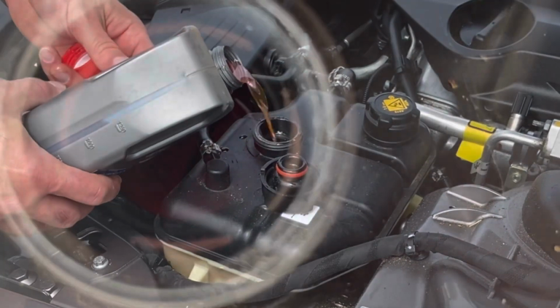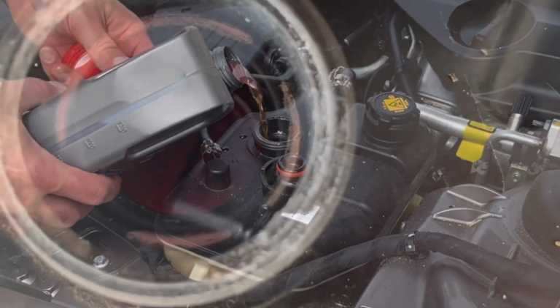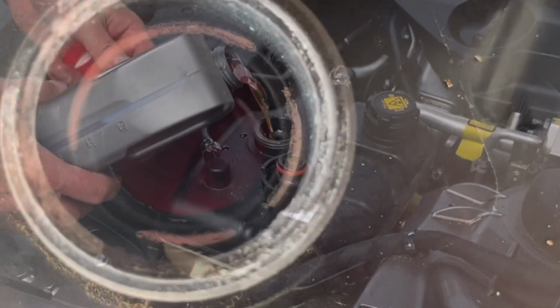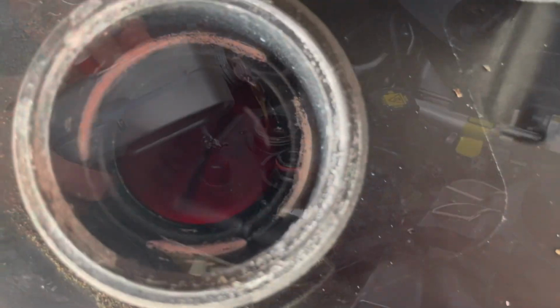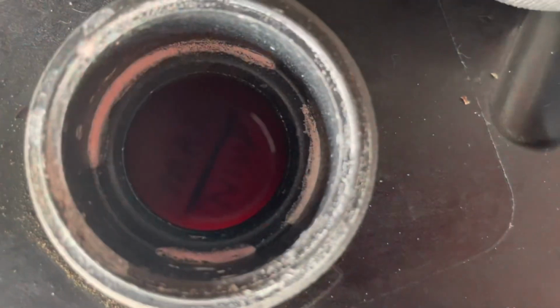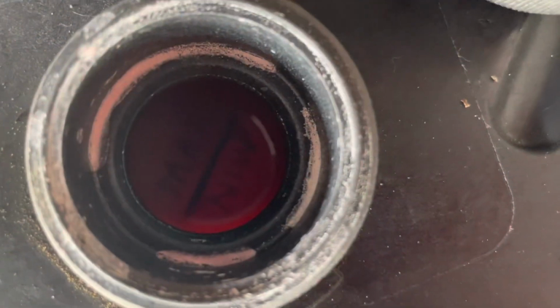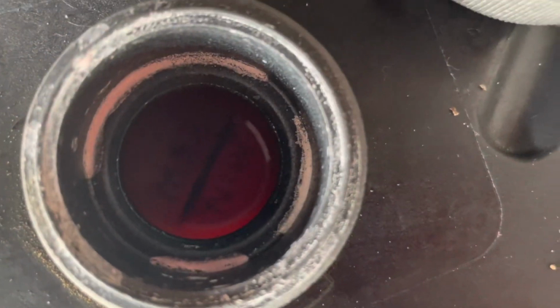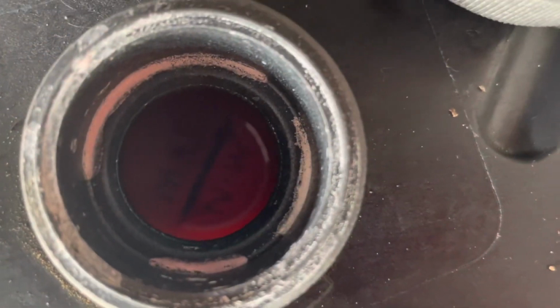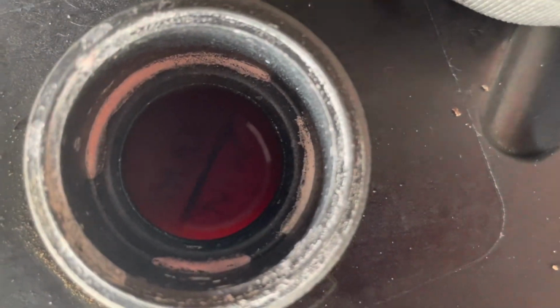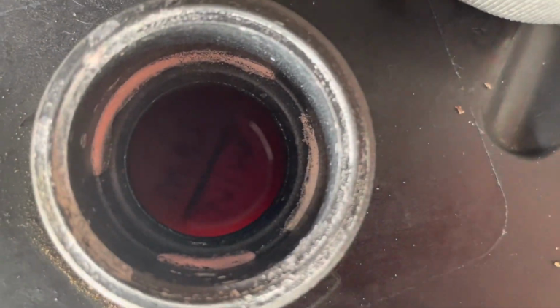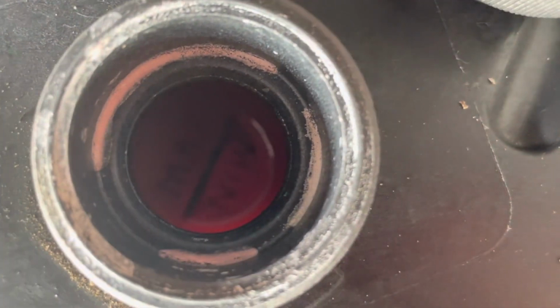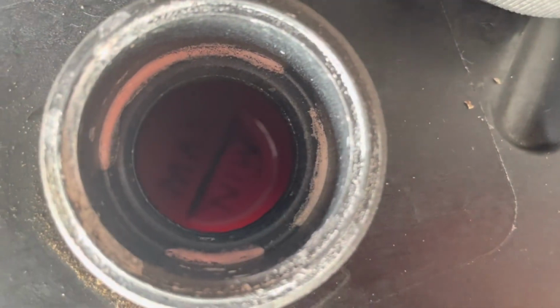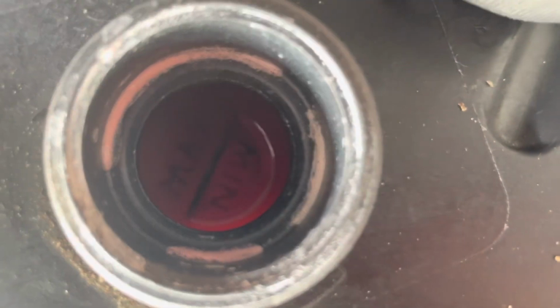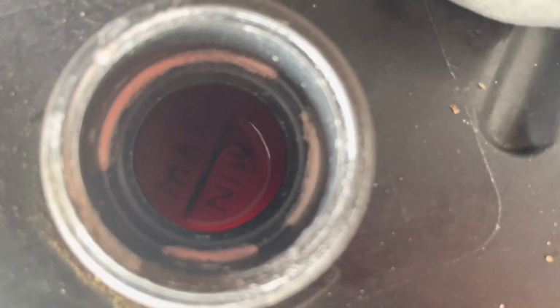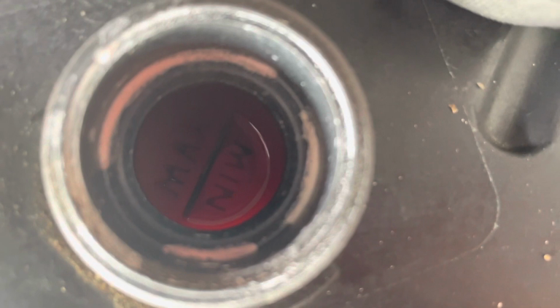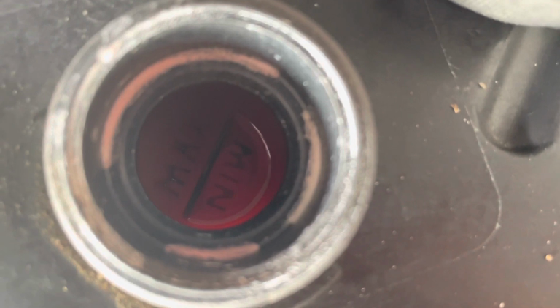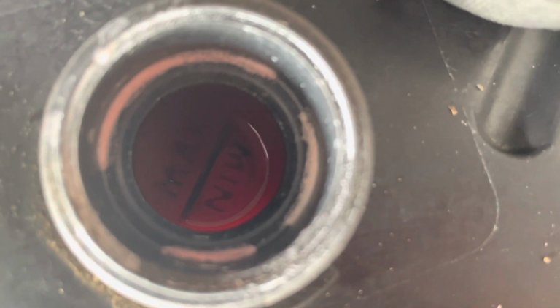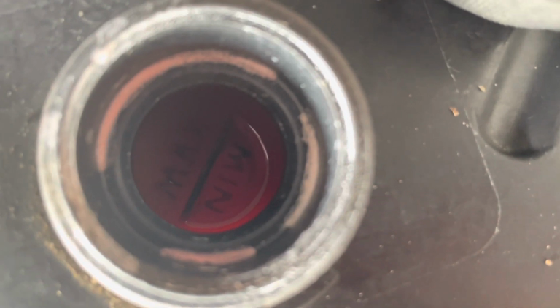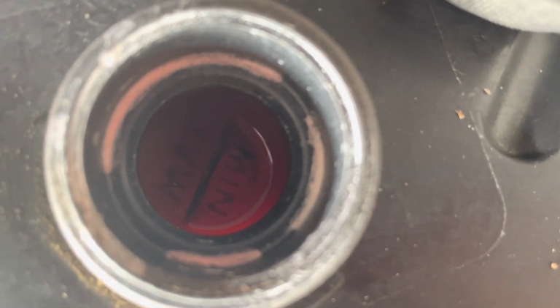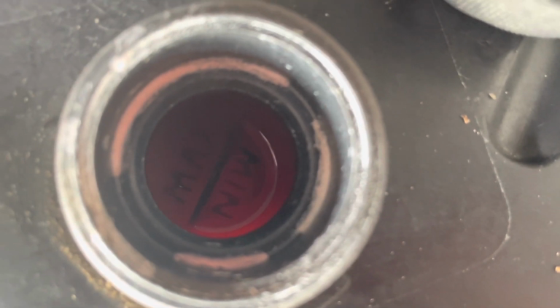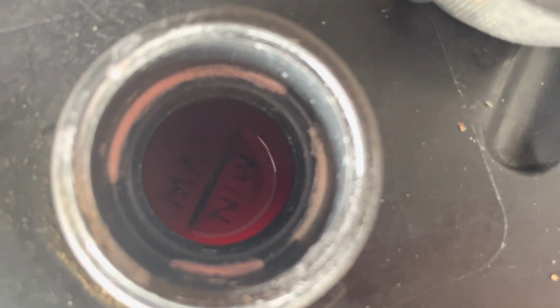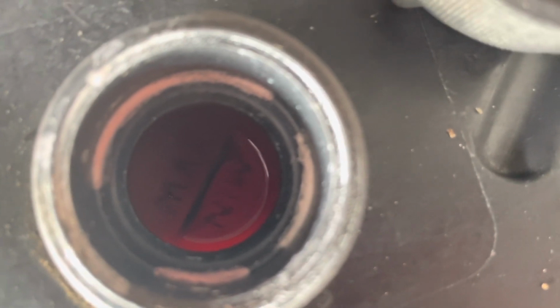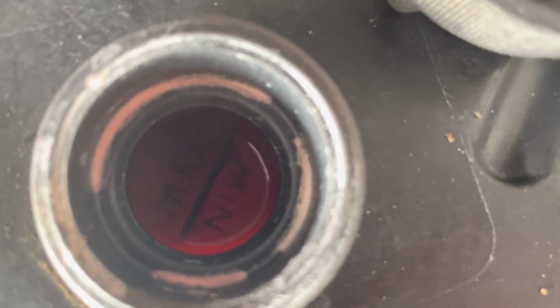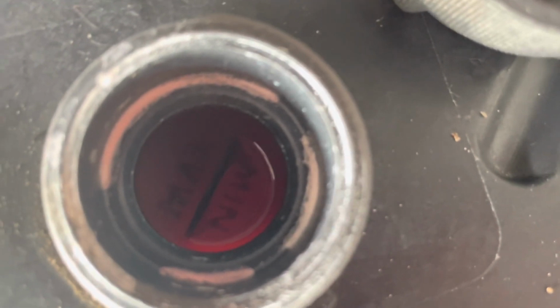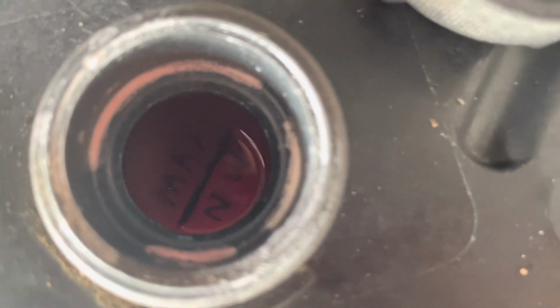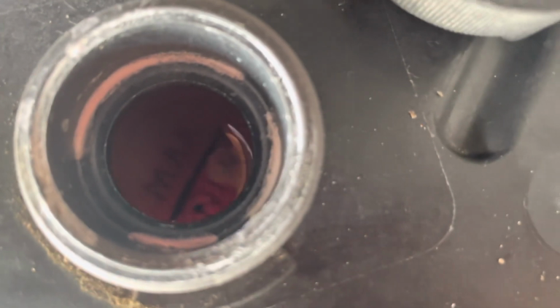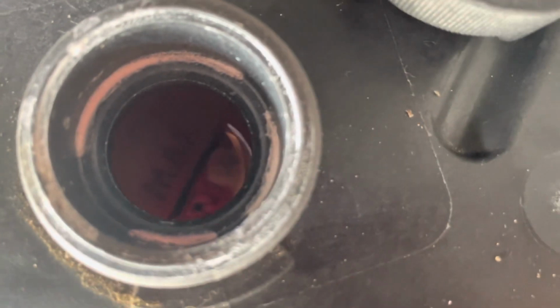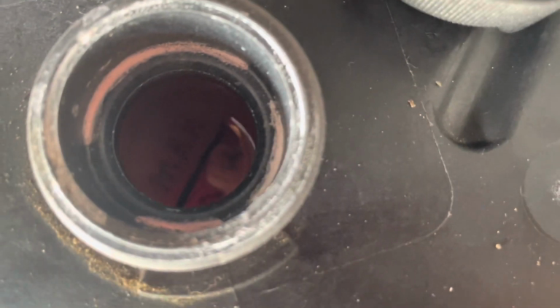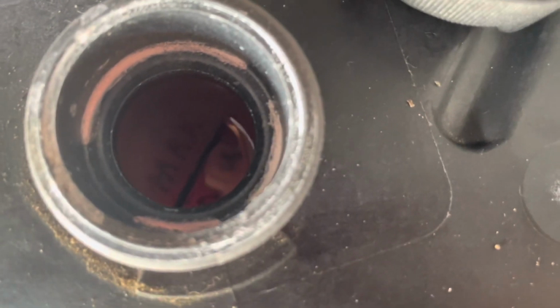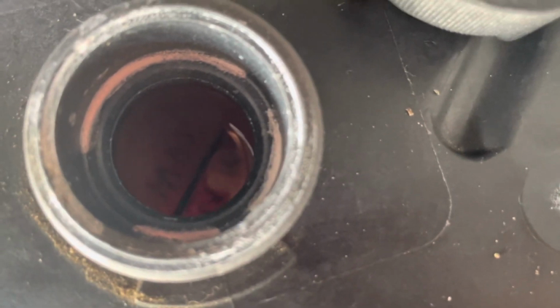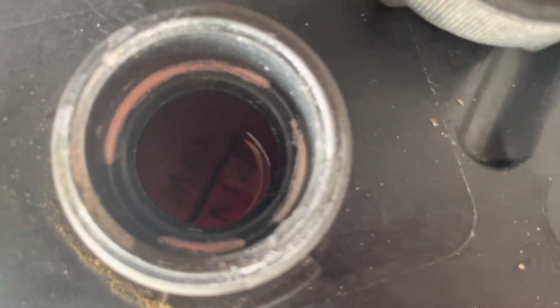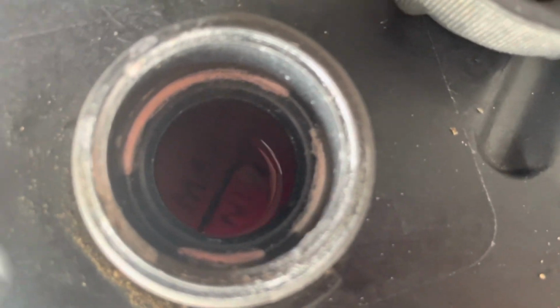After topping off, the coolant level is just above the minimum mark — you can see it's shiny there. That's it, that's how you do it.